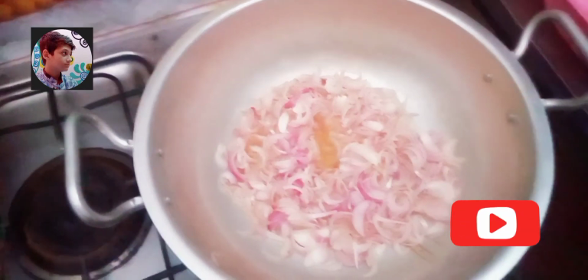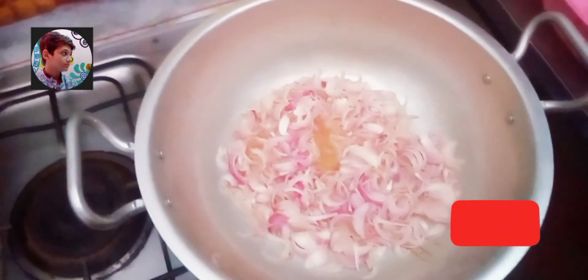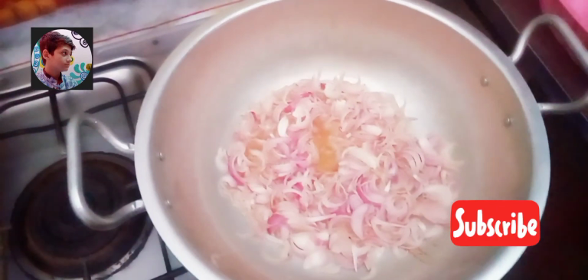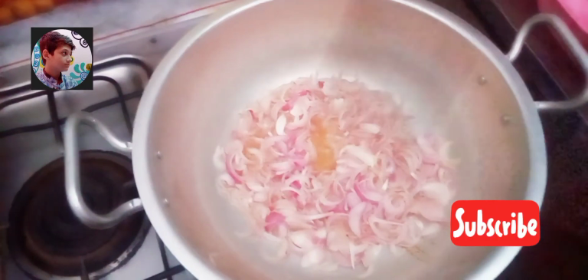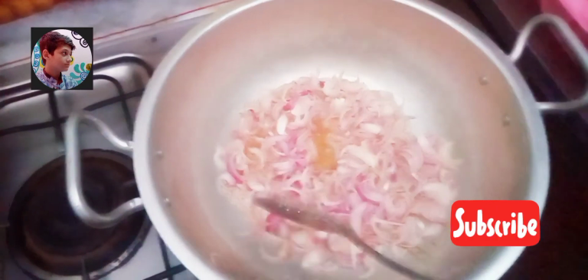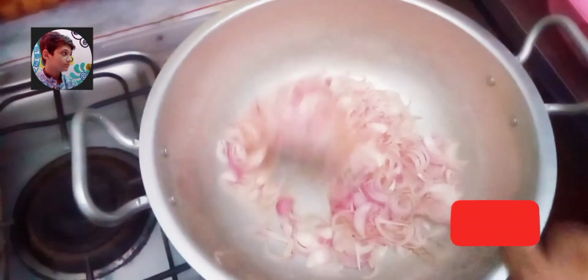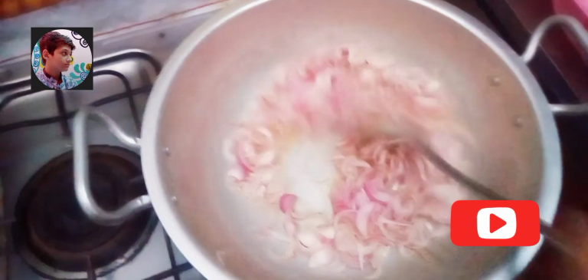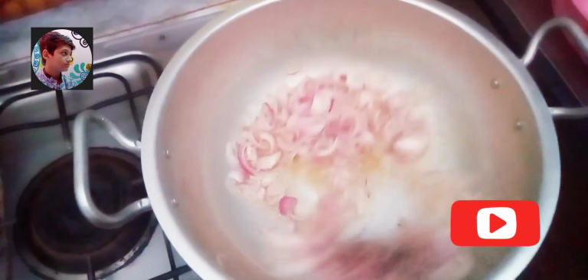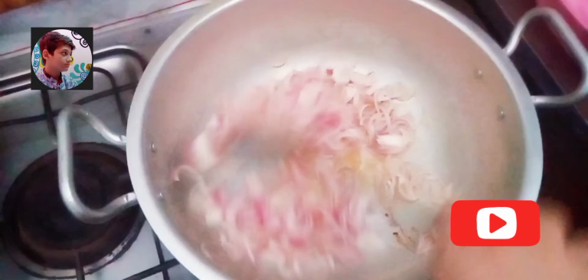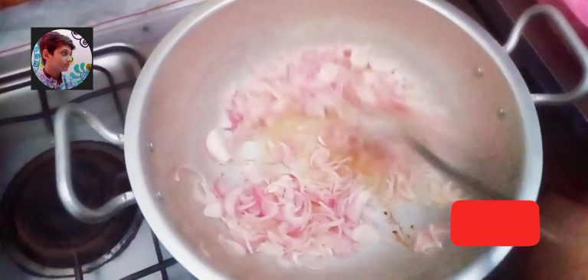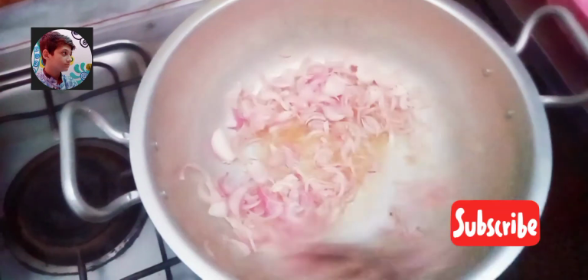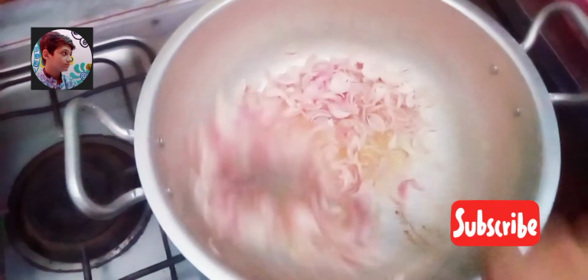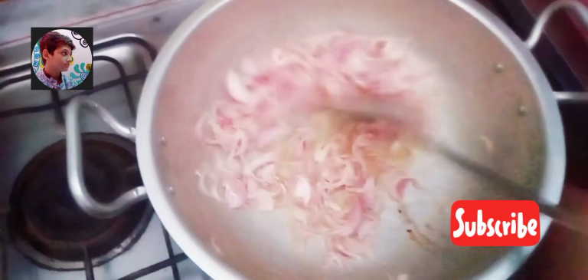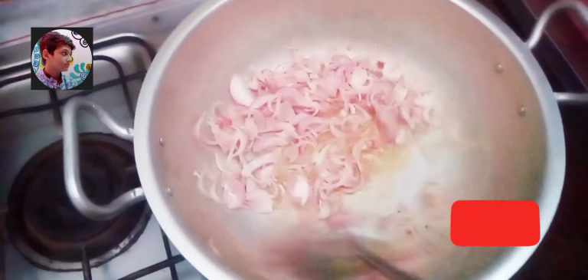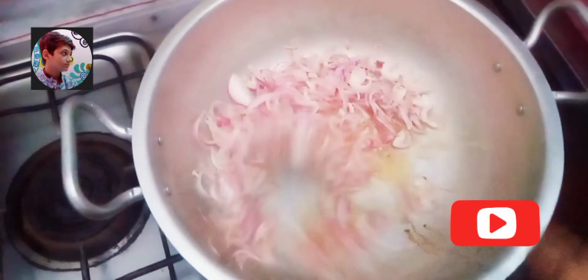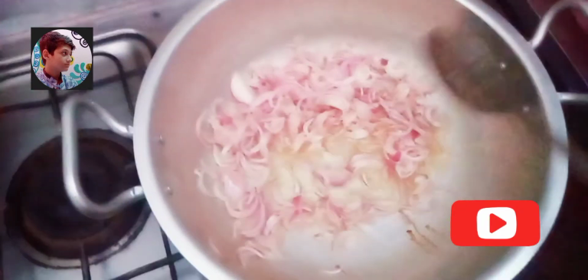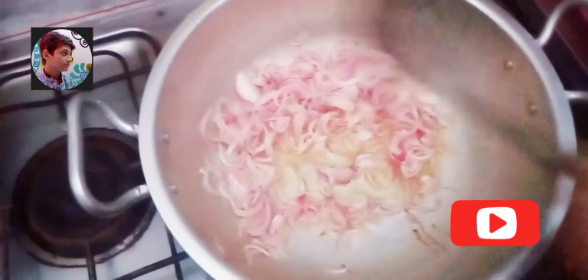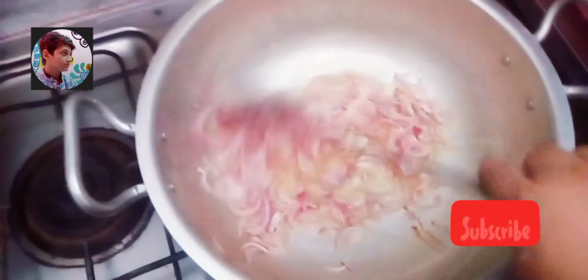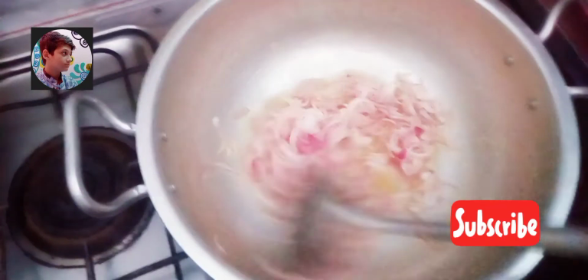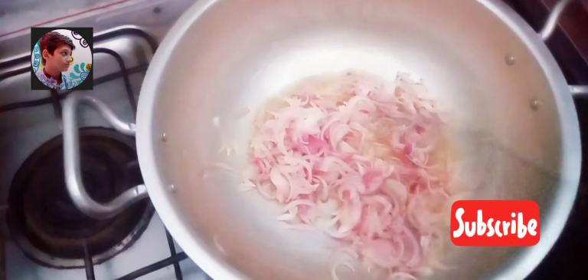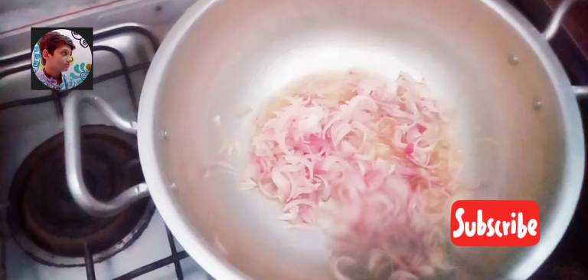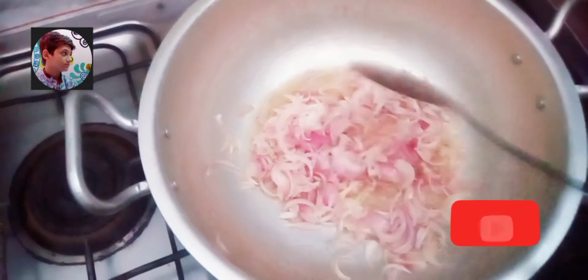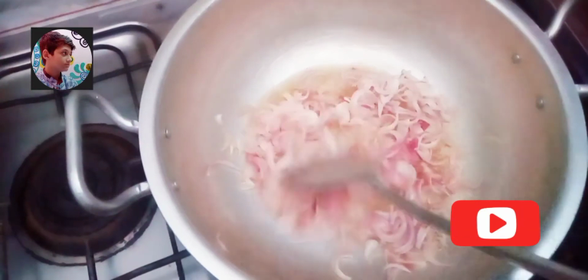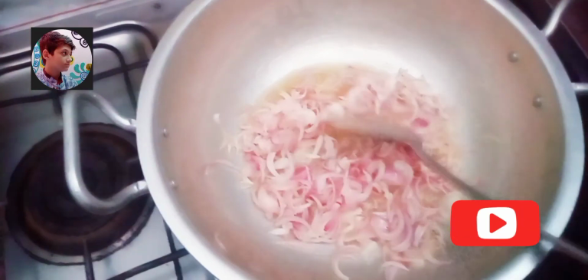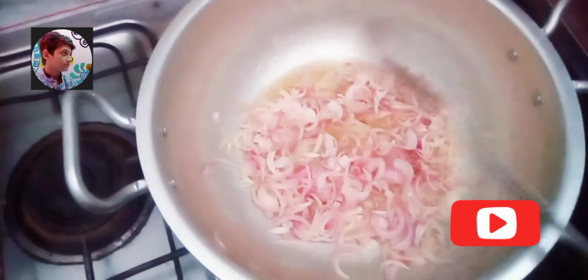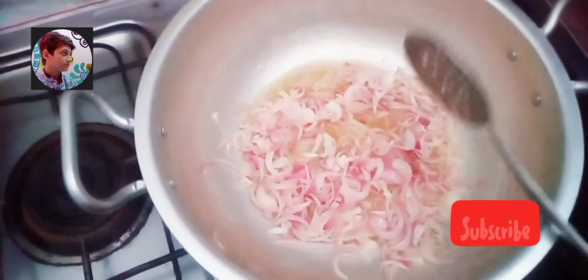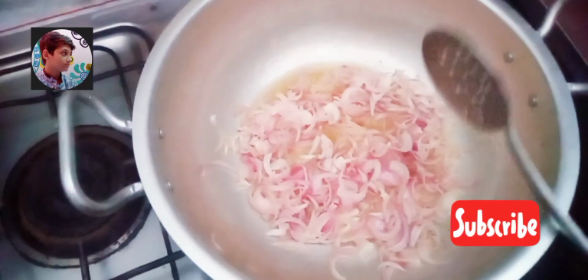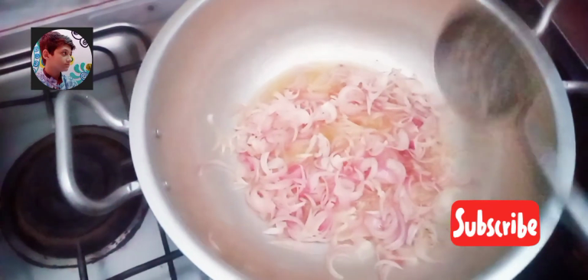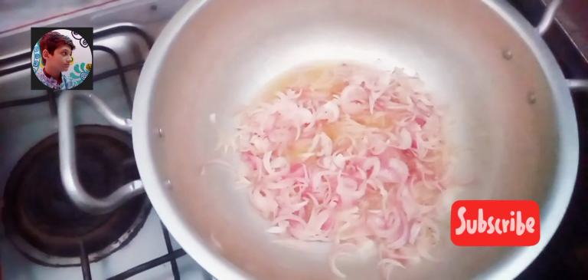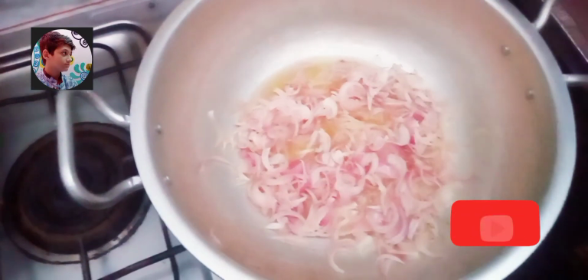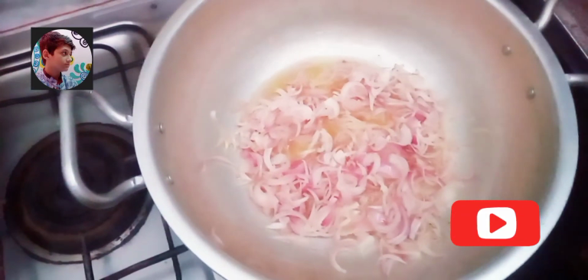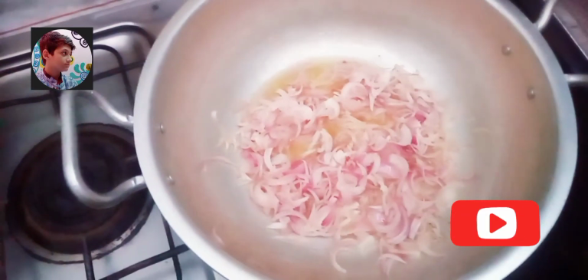We need half kg onion. We cook it until golden brown.